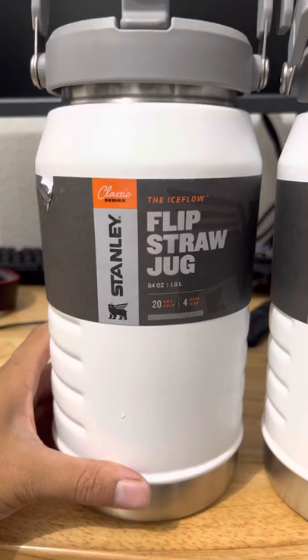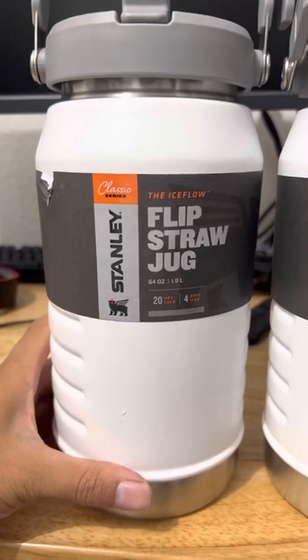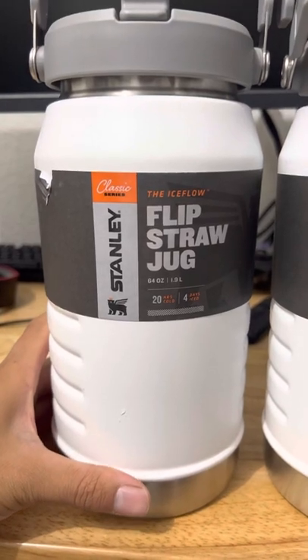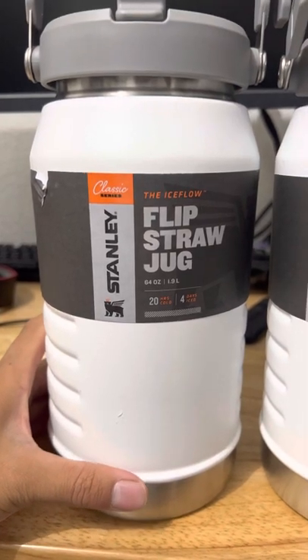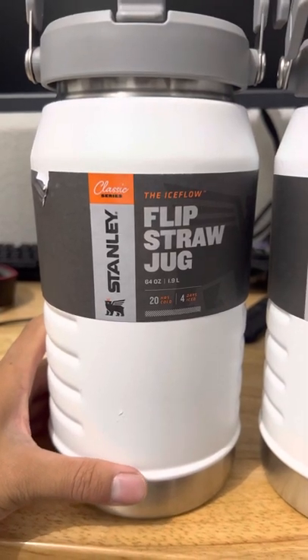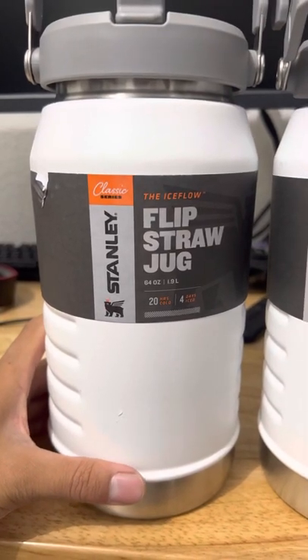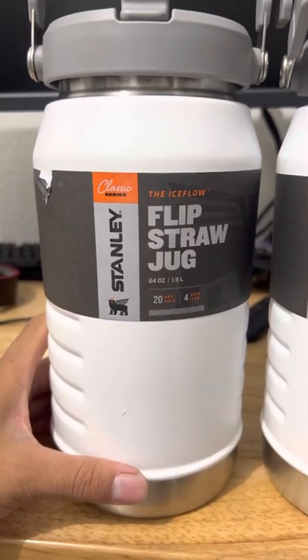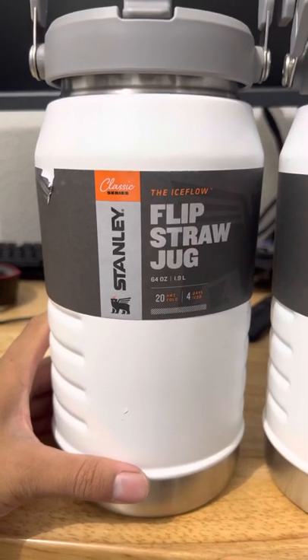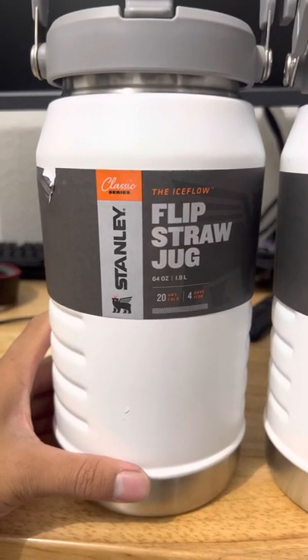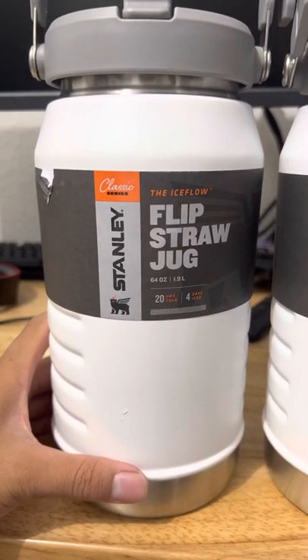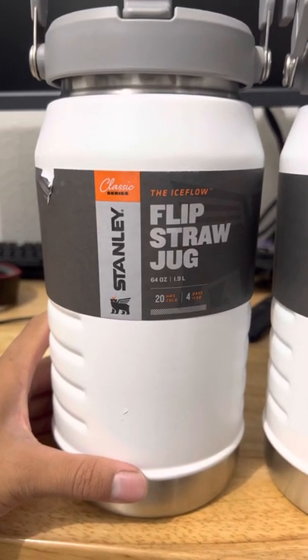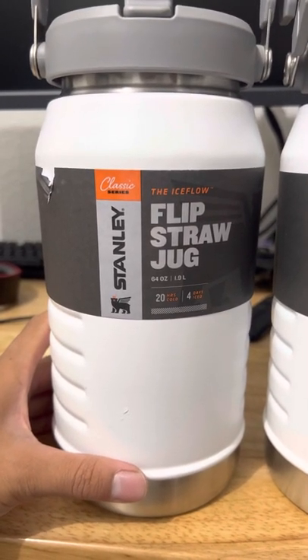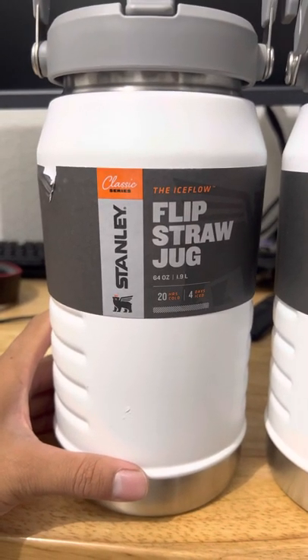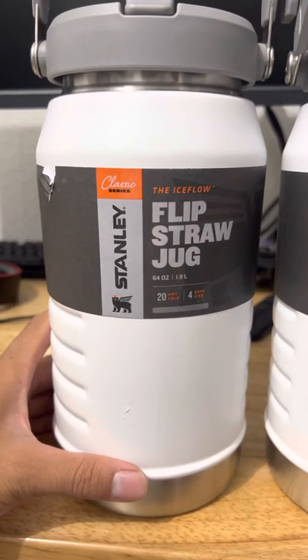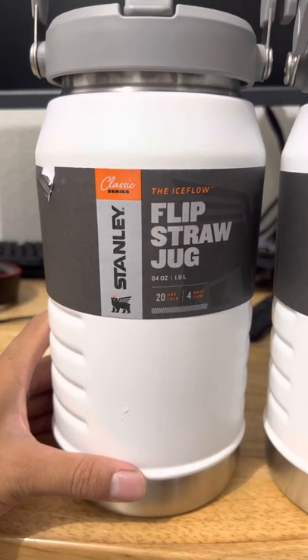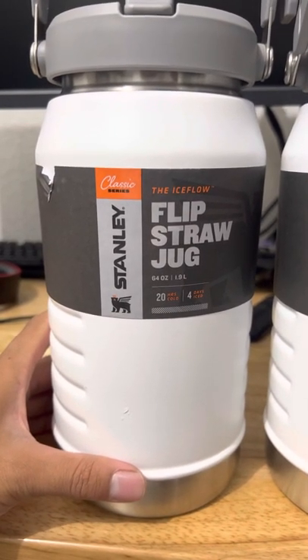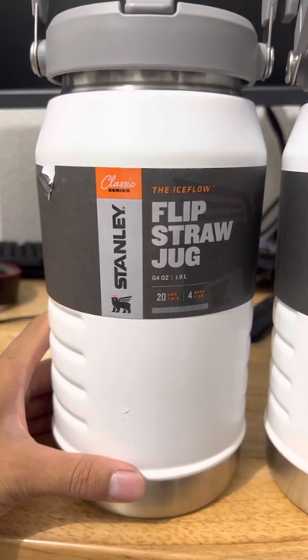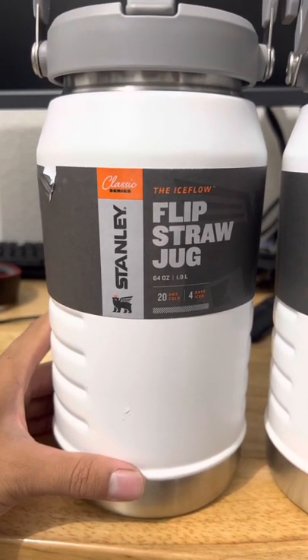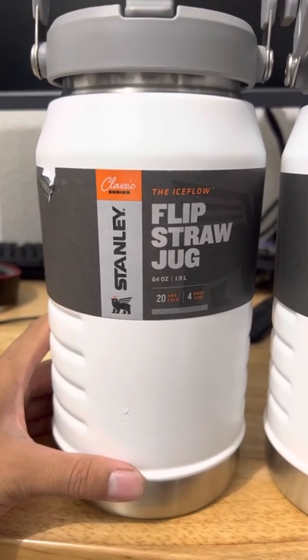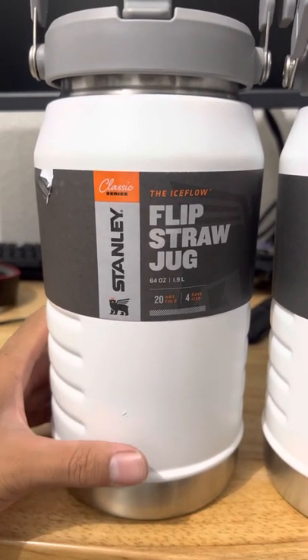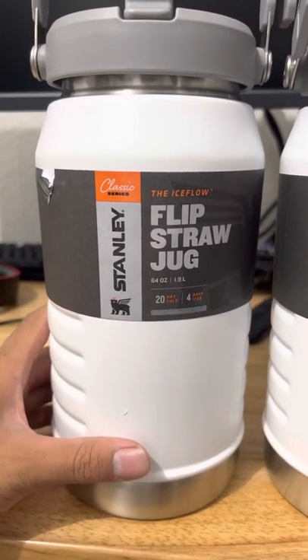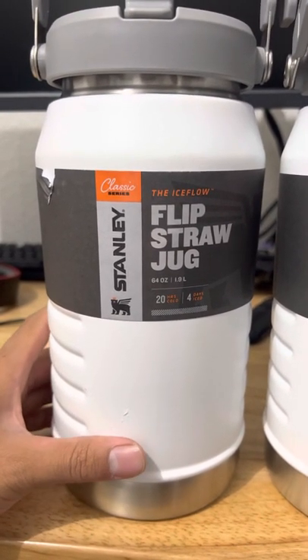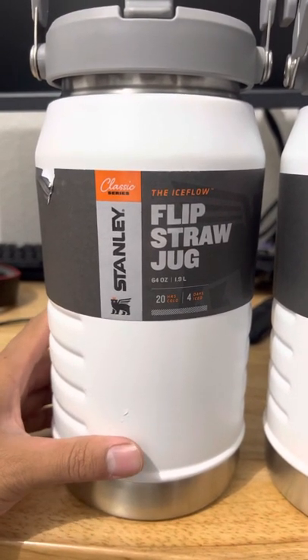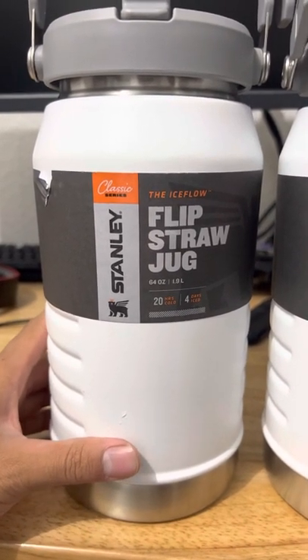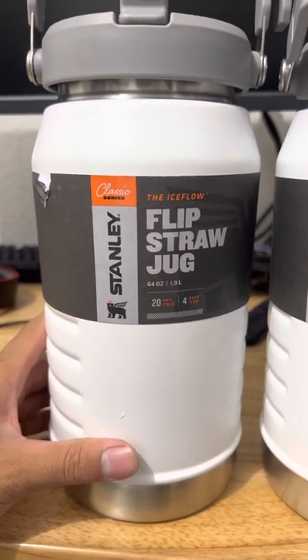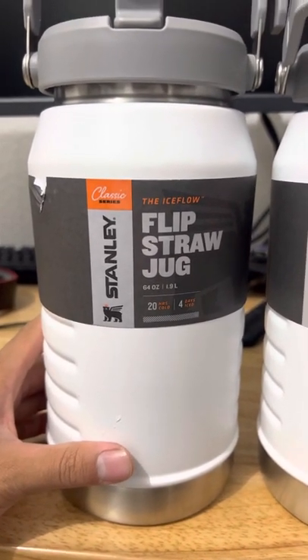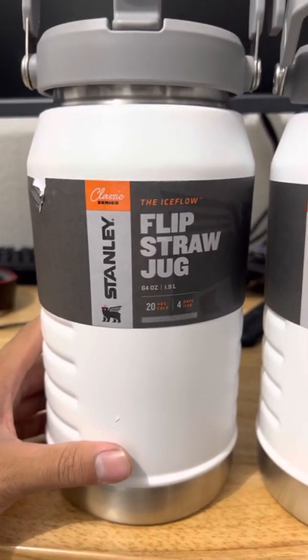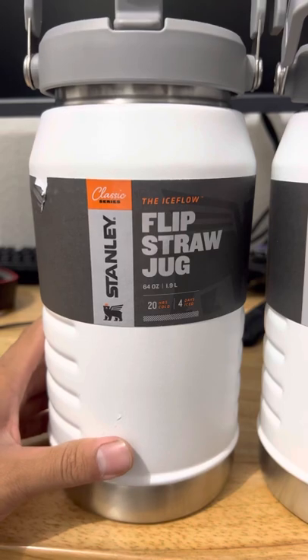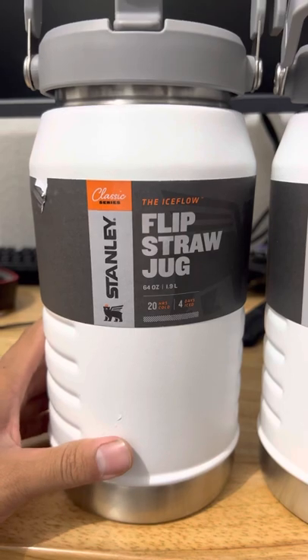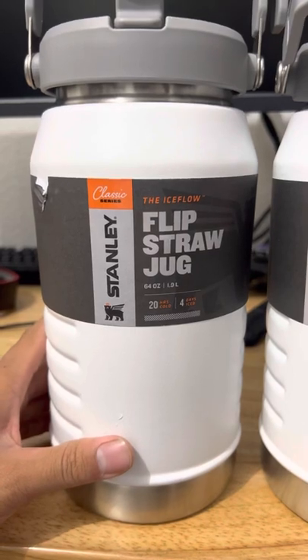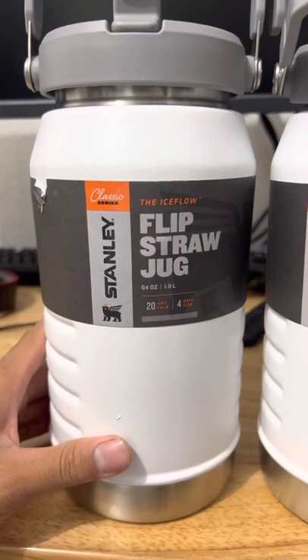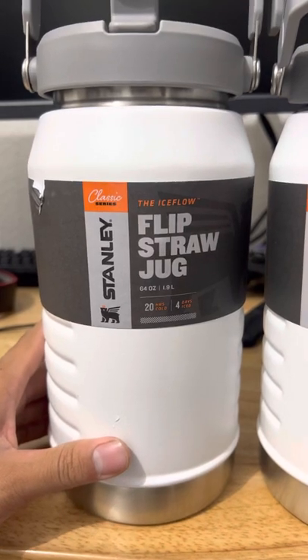Hey folks, this is my review of the Stanley Classic Series Flip Straw Jug in 64 ounce.